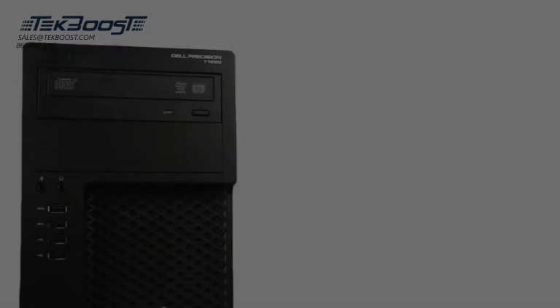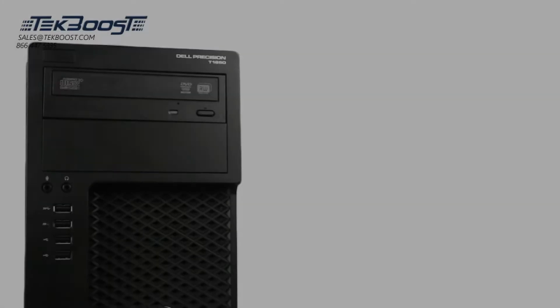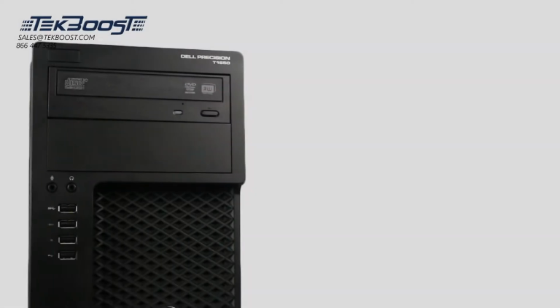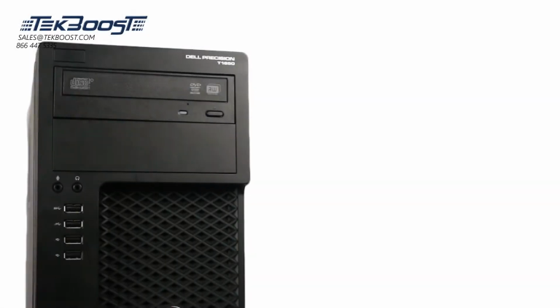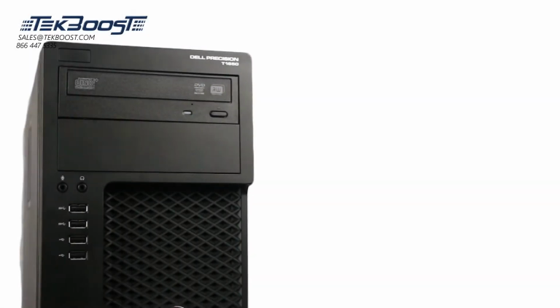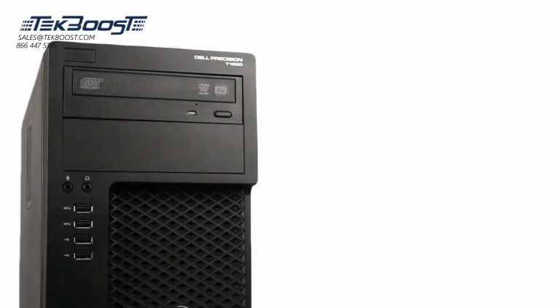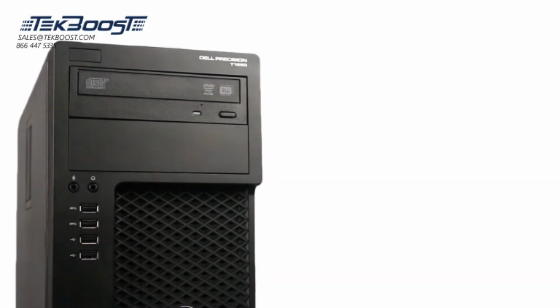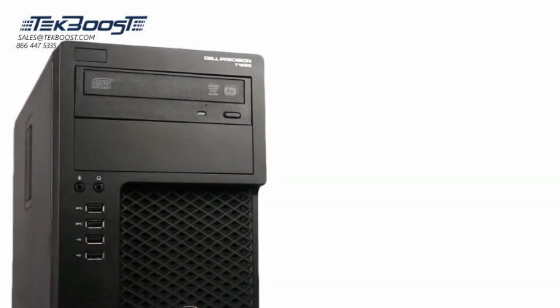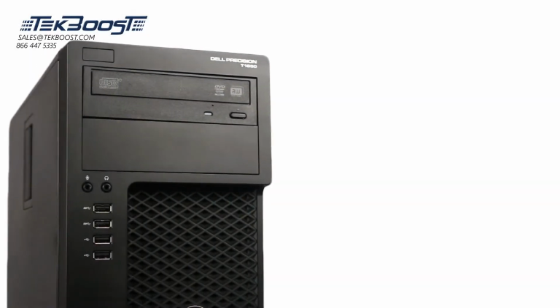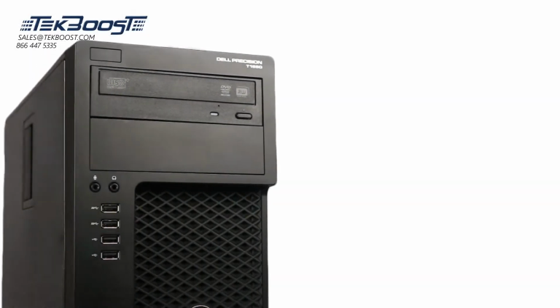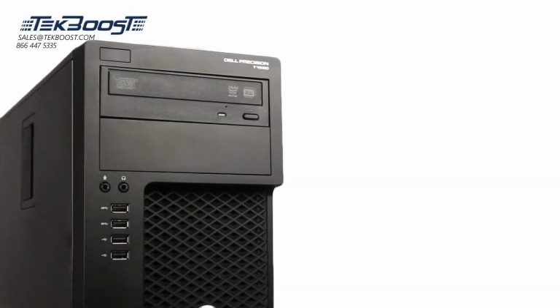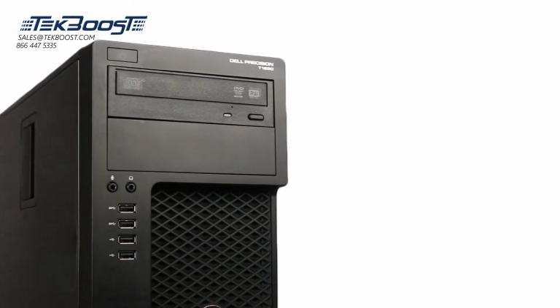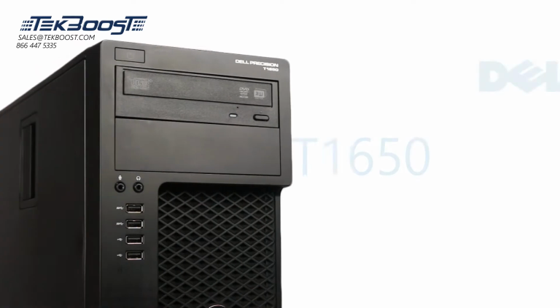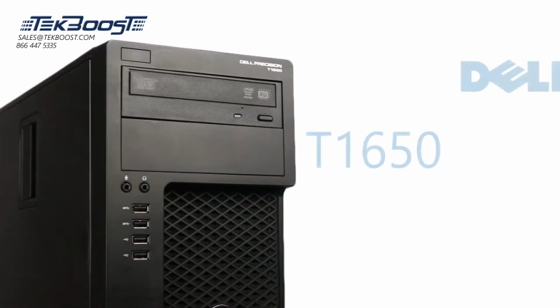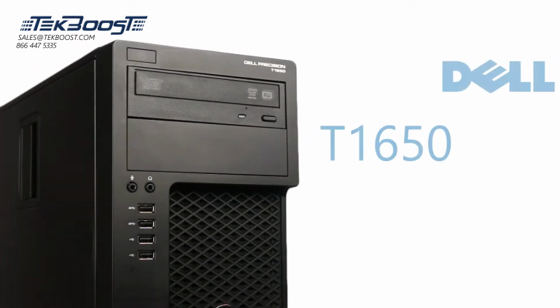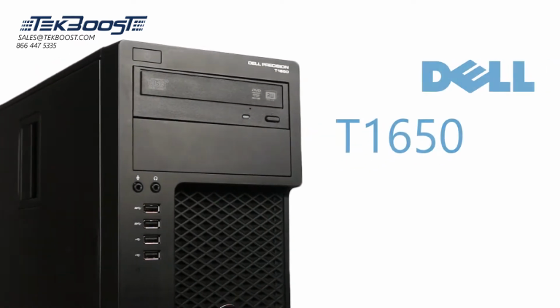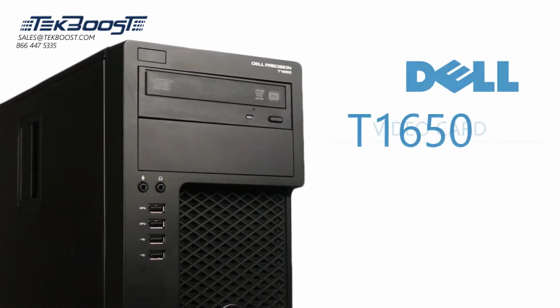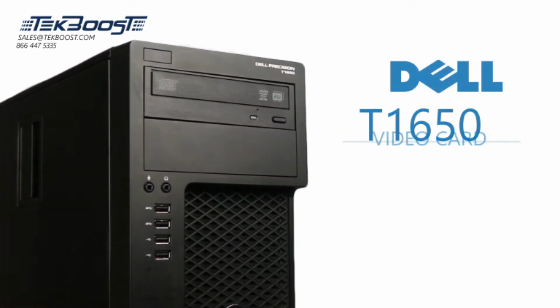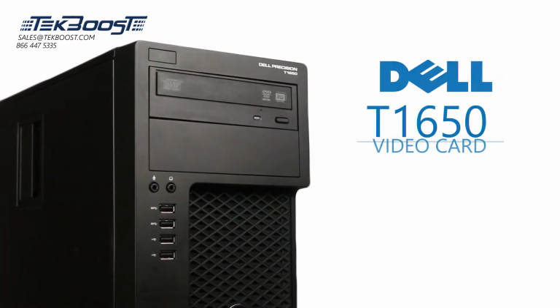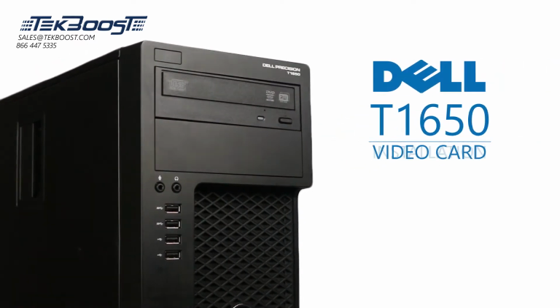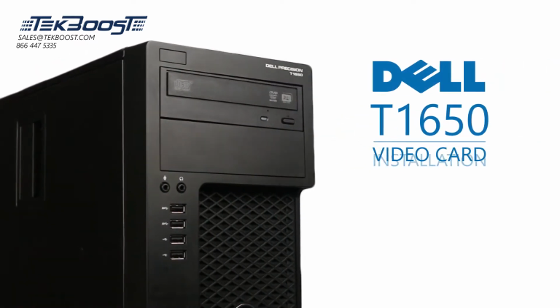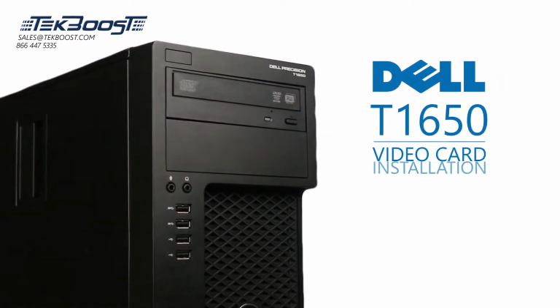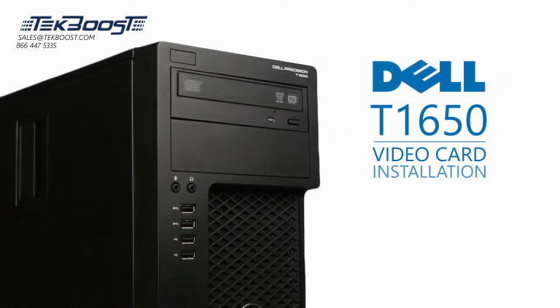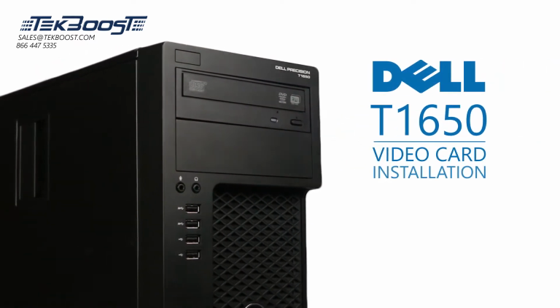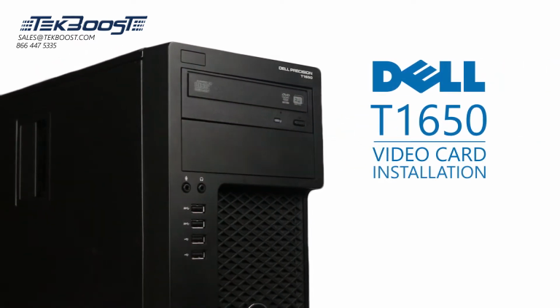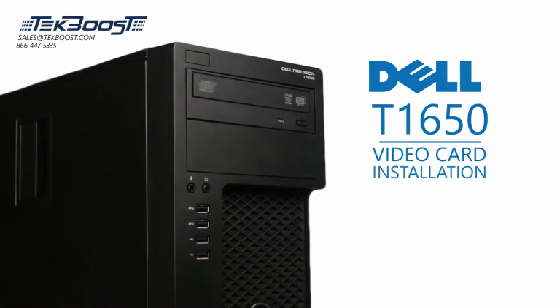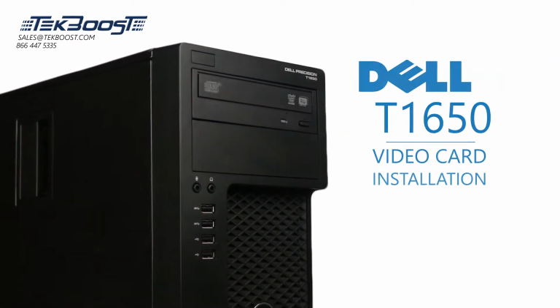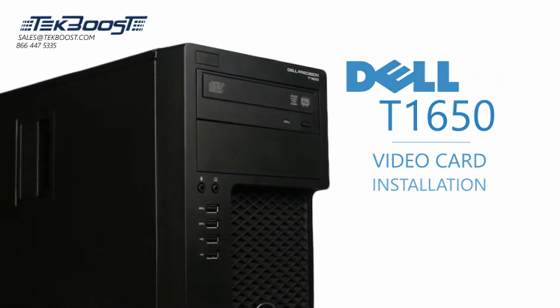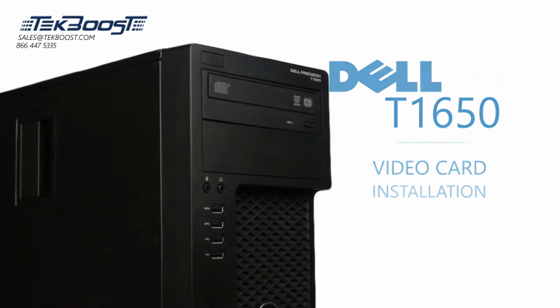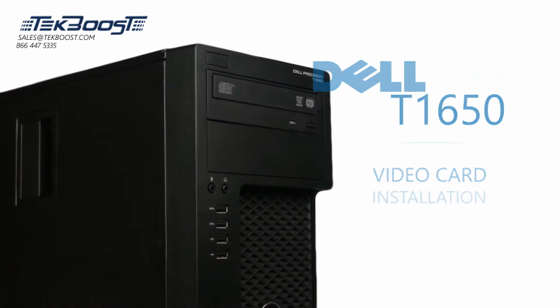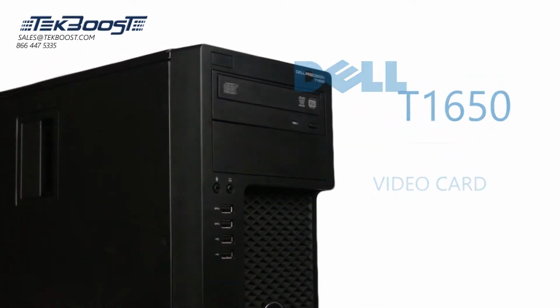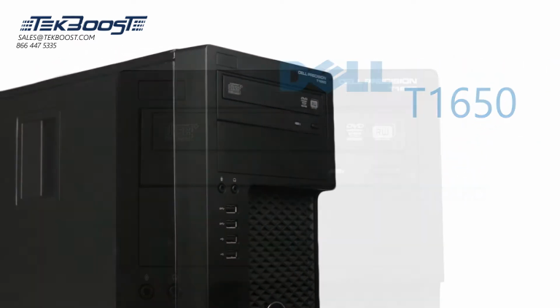Hello and welcome to TechBoost TV. Today, I'm going to show you how to install a video card into the Dell T1650 workstation.